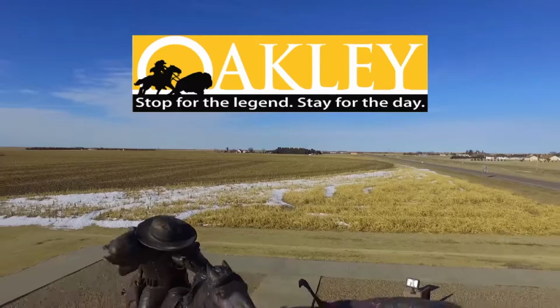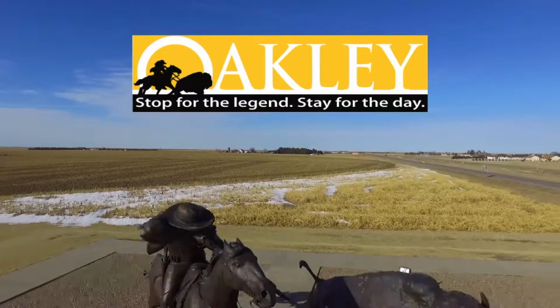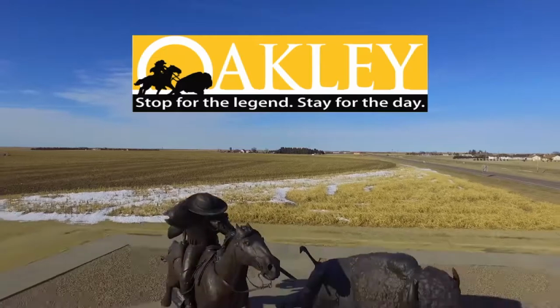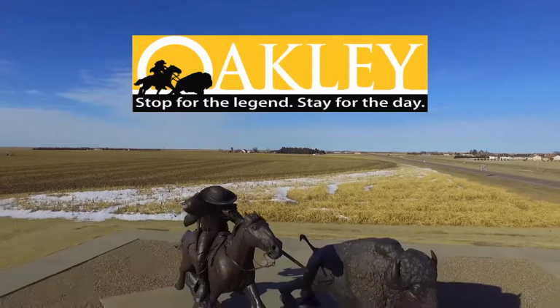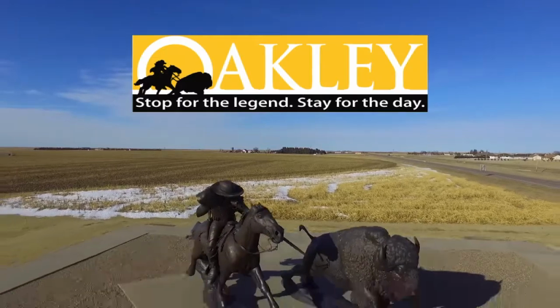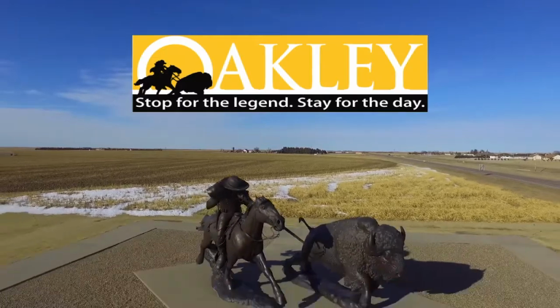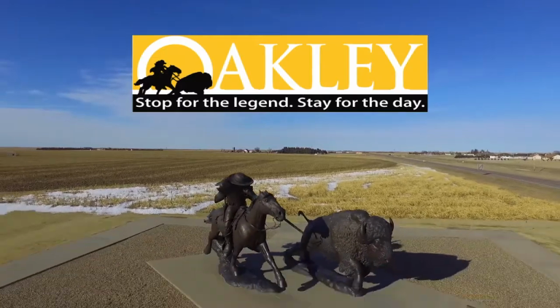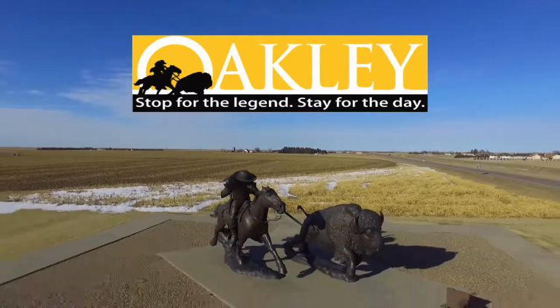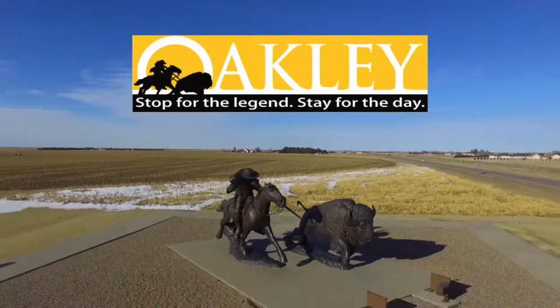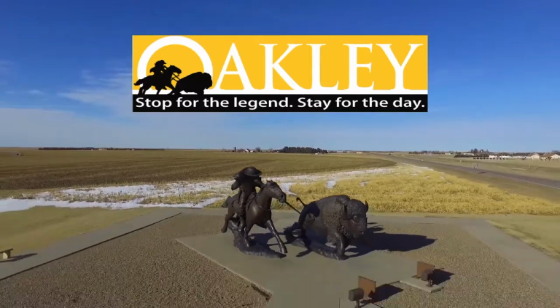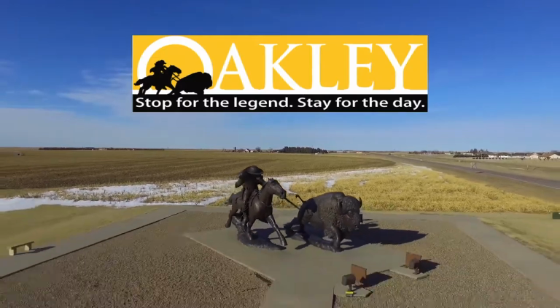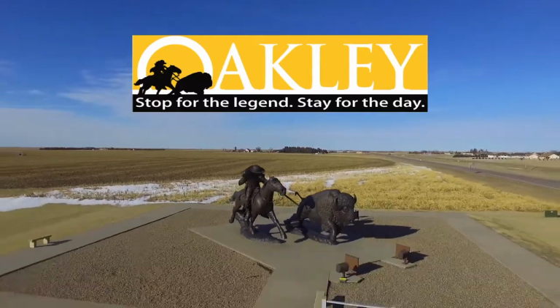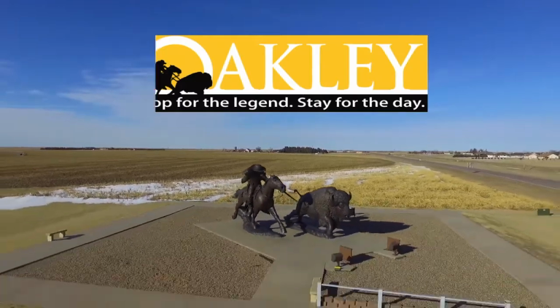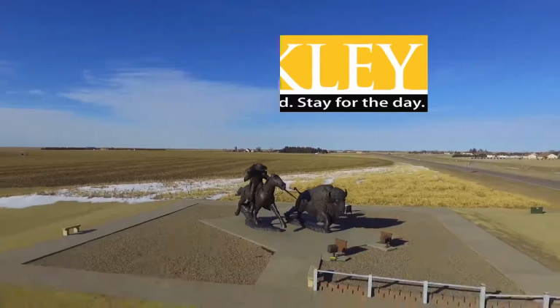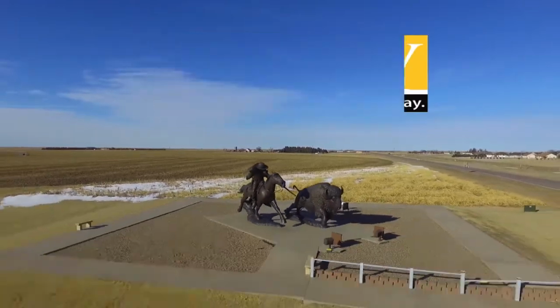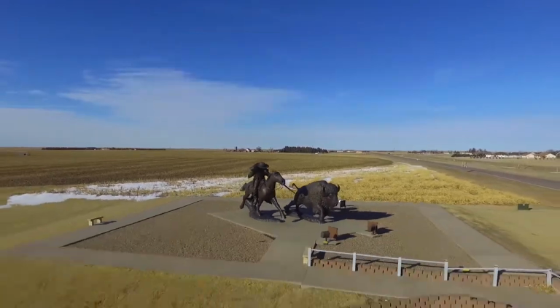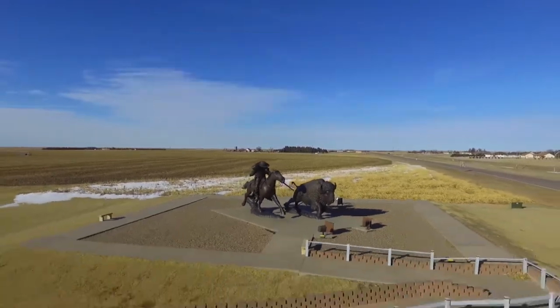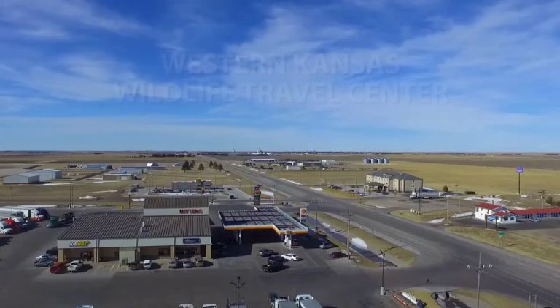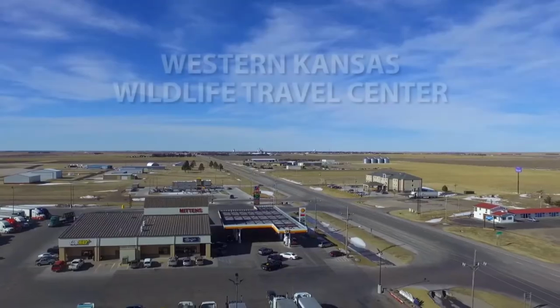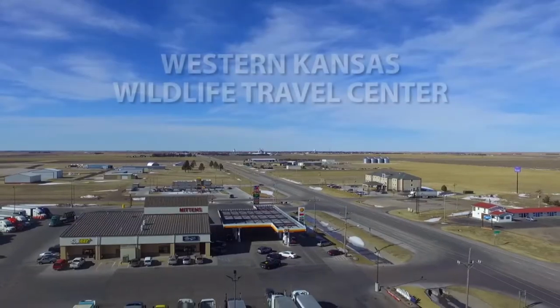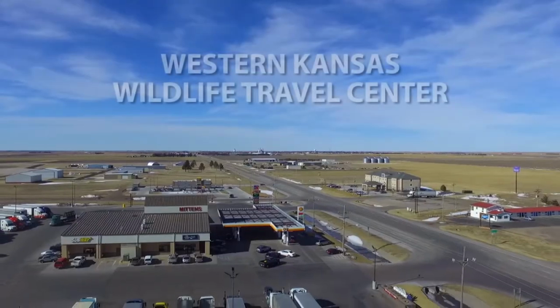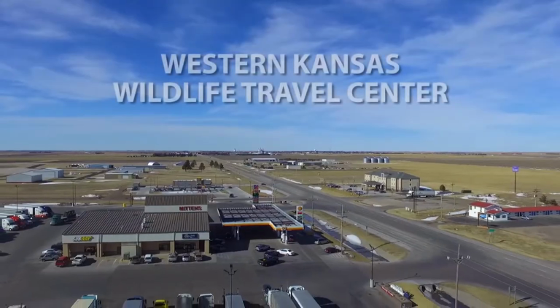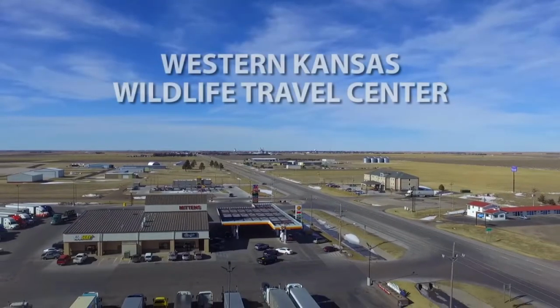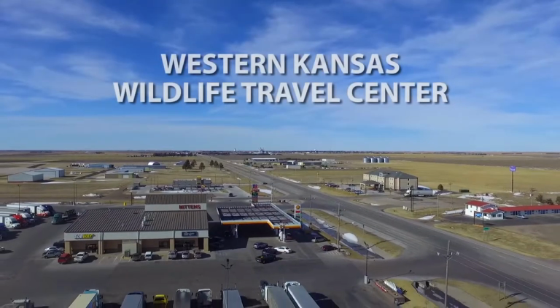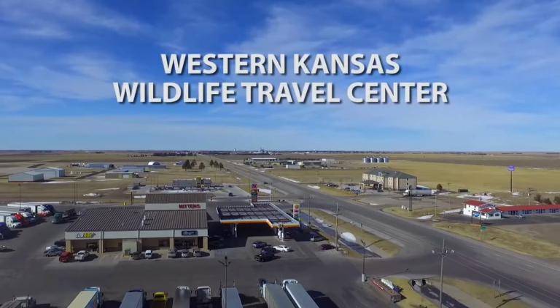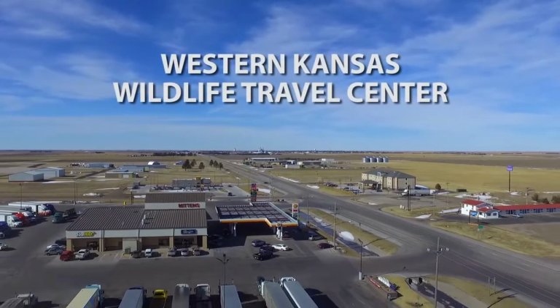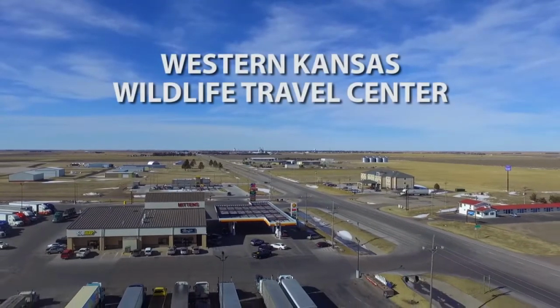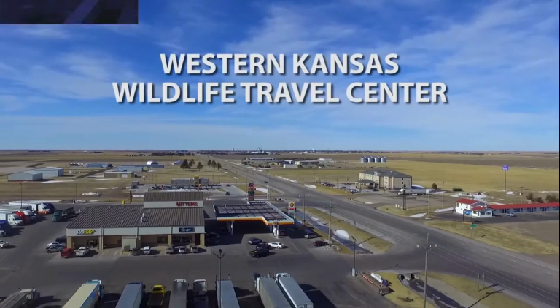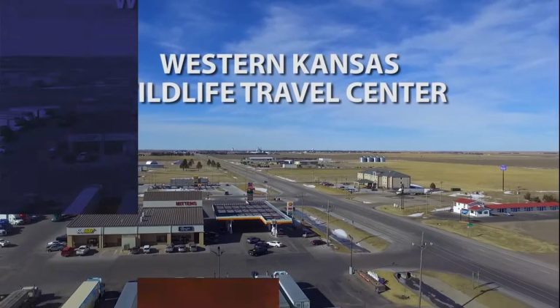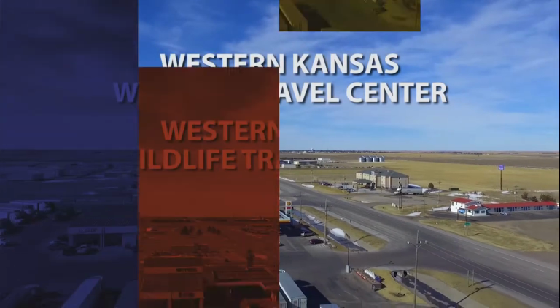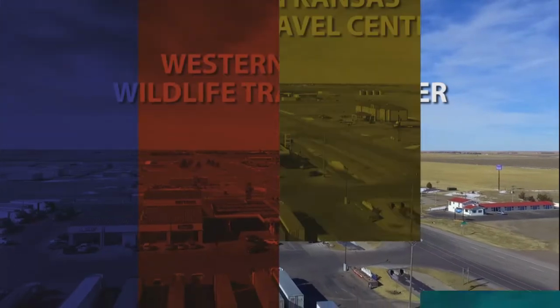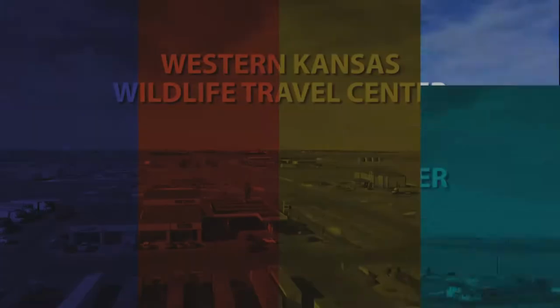This segment brought to you by the Western Kansas Wildlife Travel Center in Oakley.